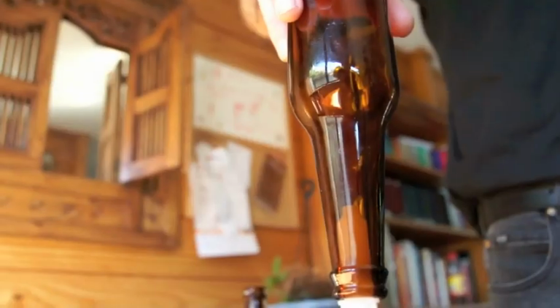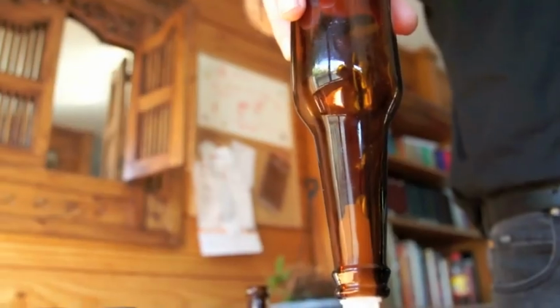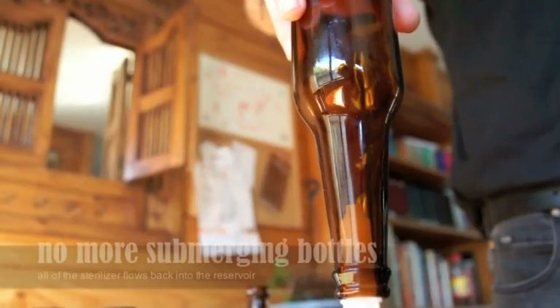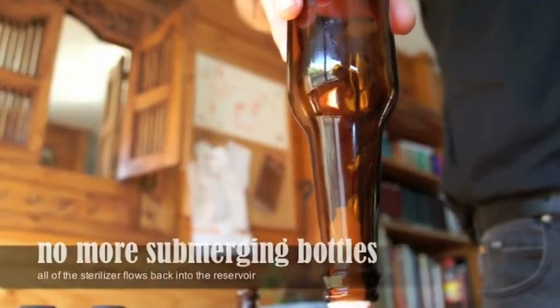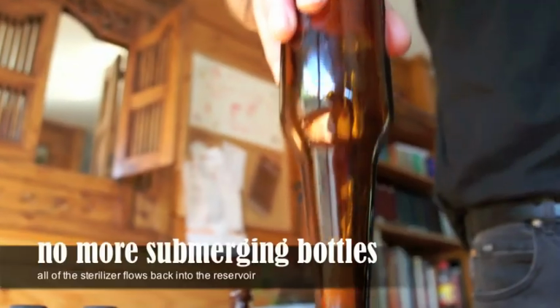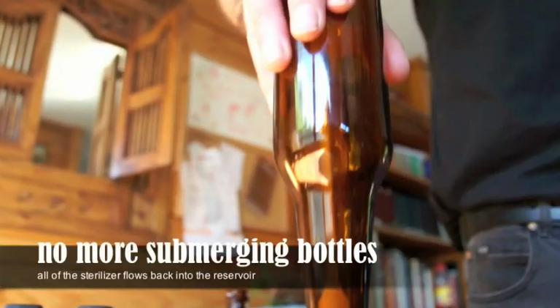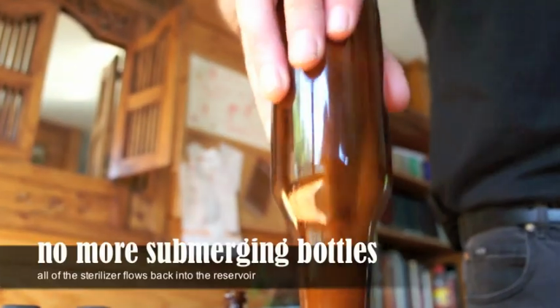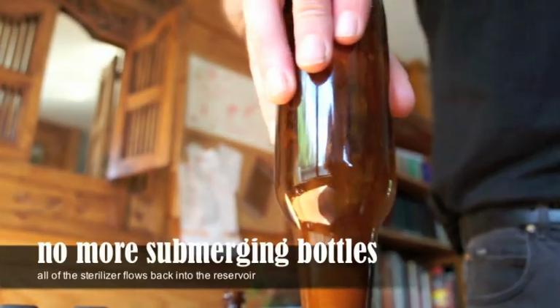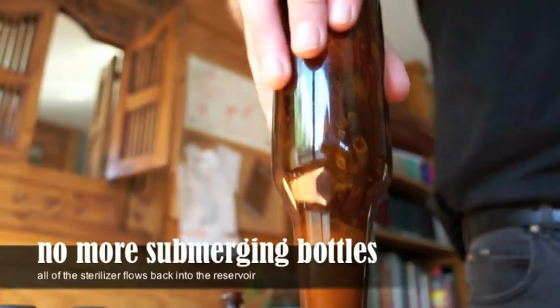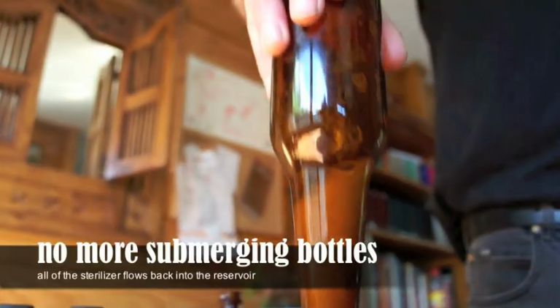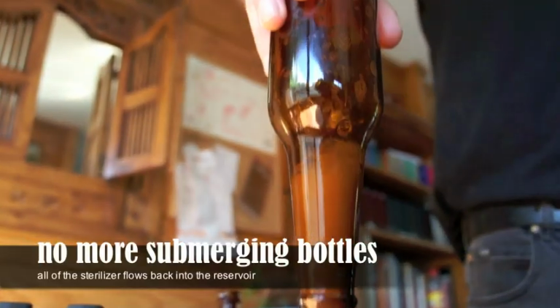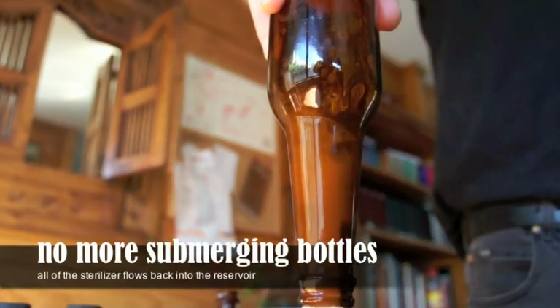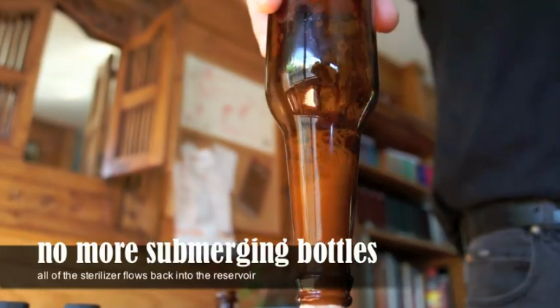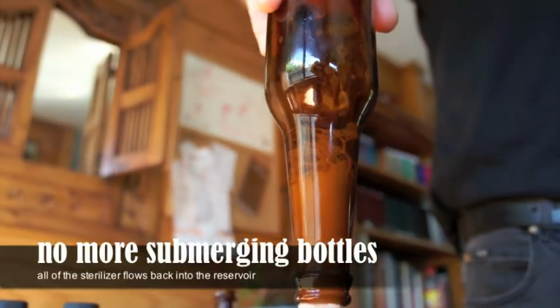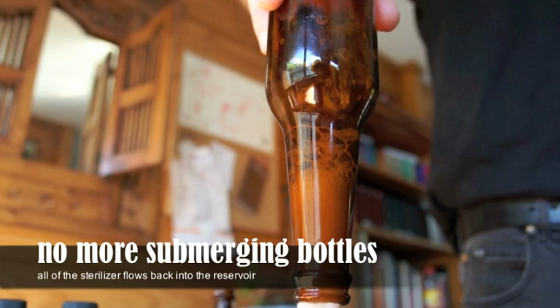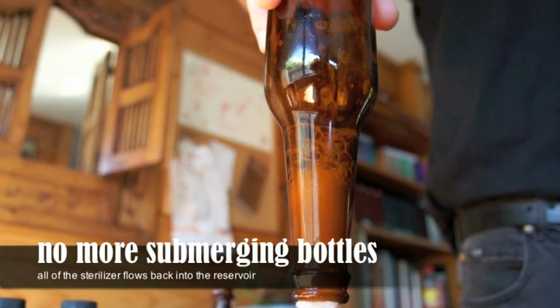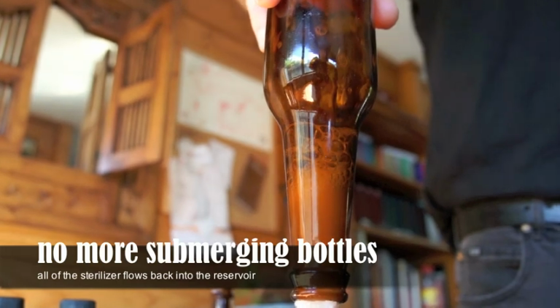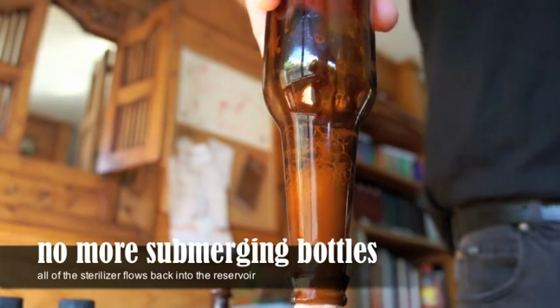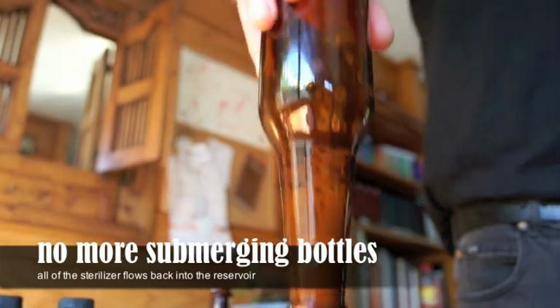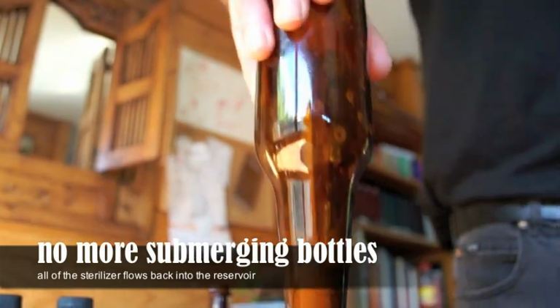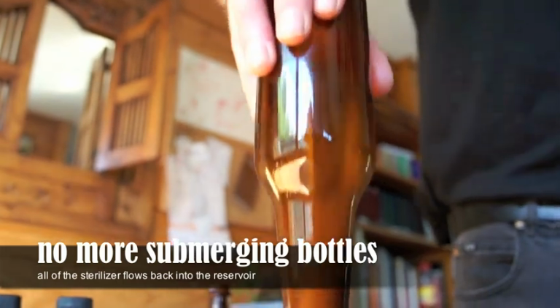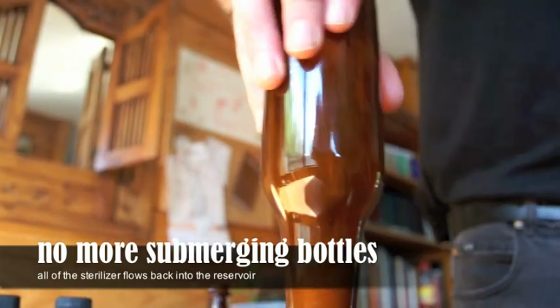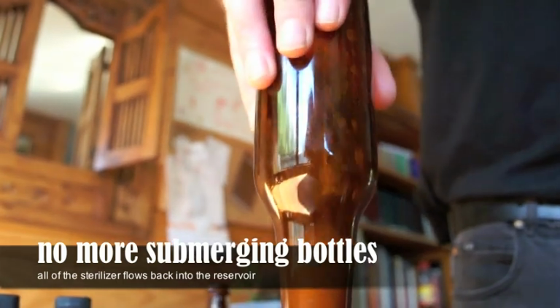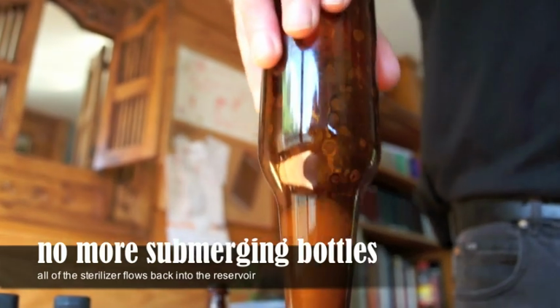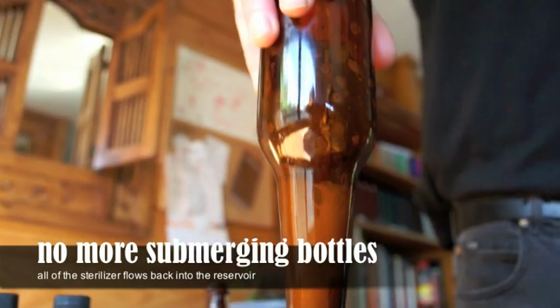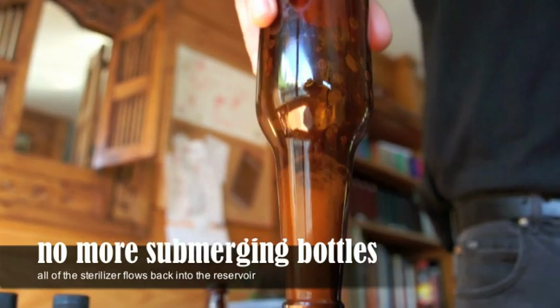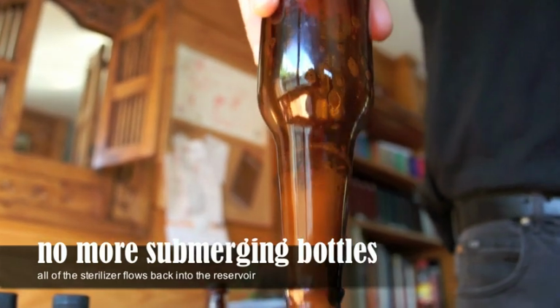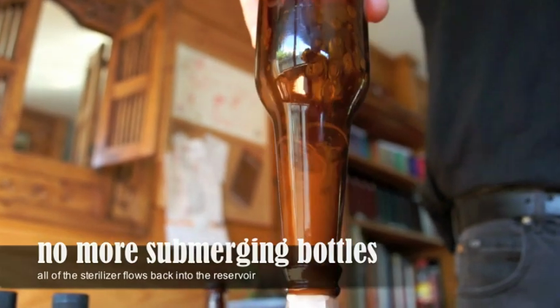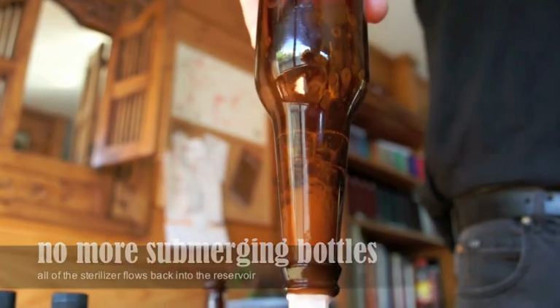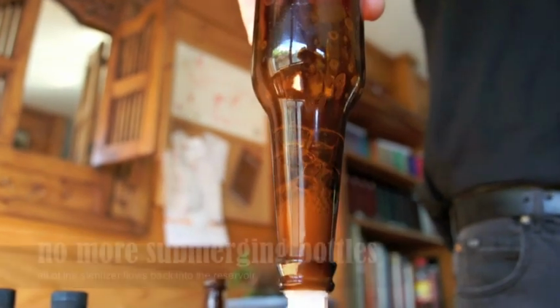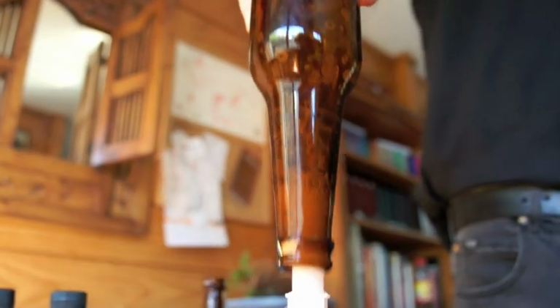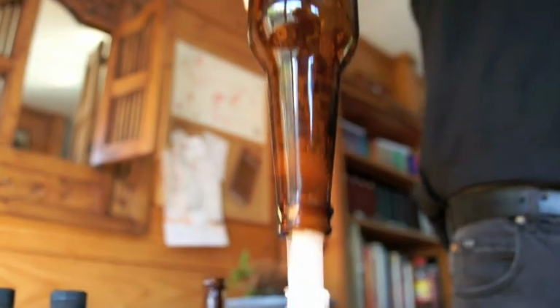Then the water just drains away and drips back into the bowl again, so there's no mess and you can get through a whole heap of bottles.